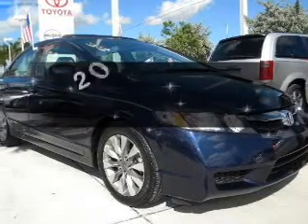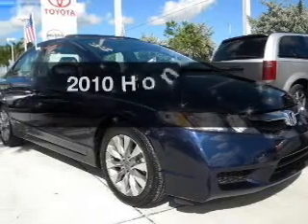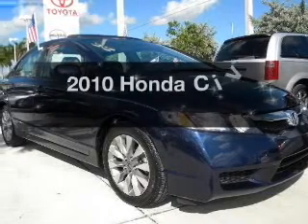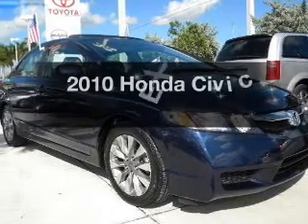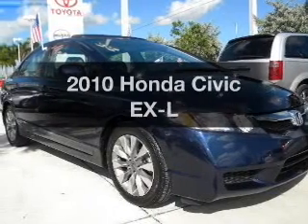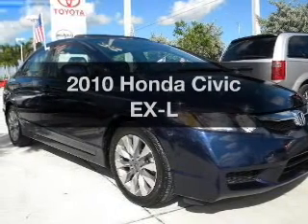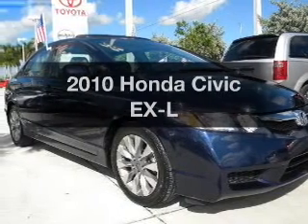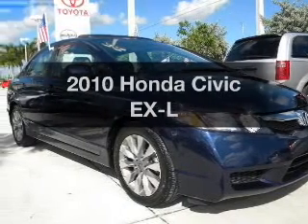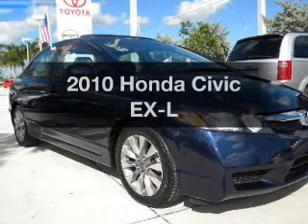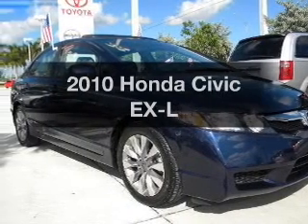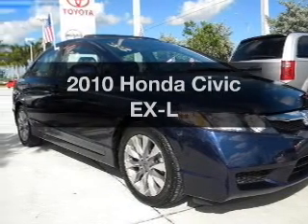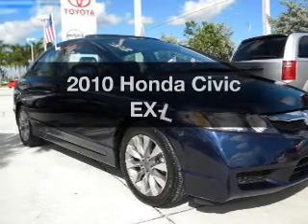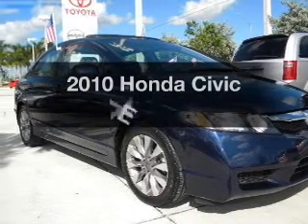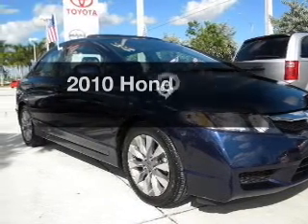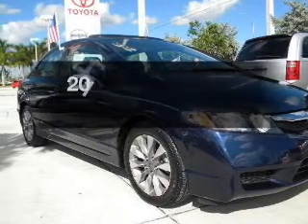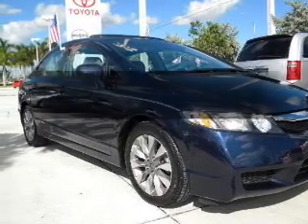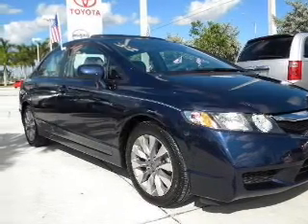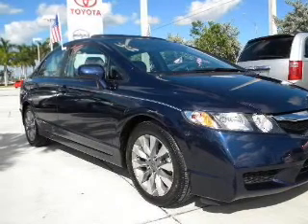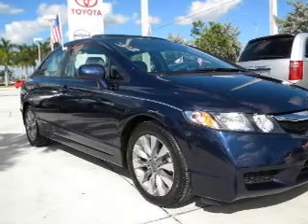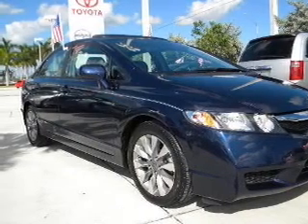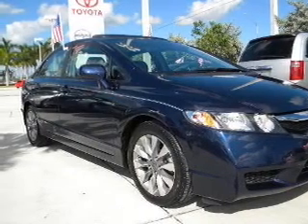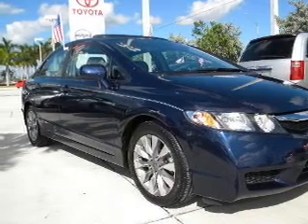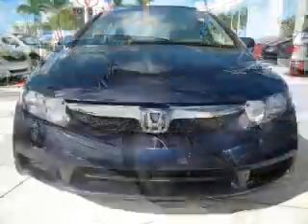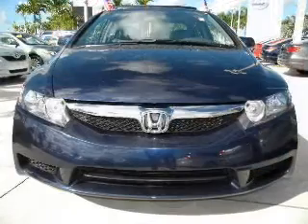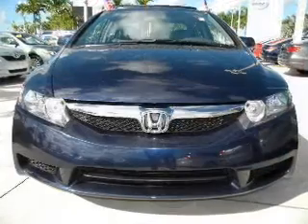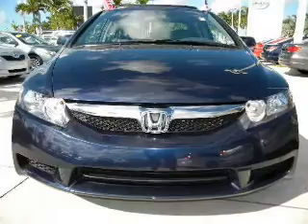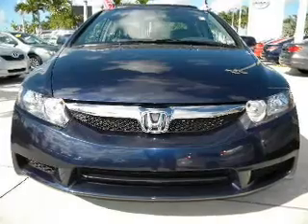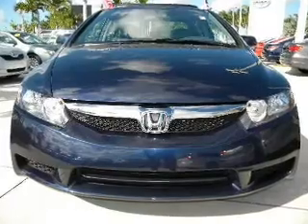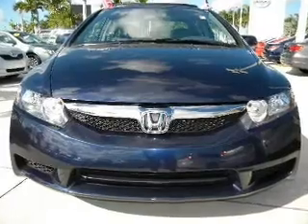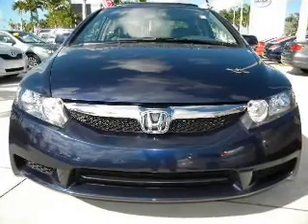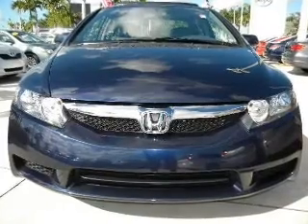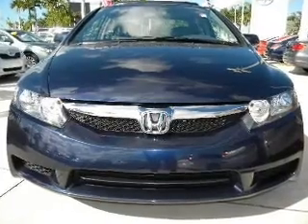Introducing the 2010 Honda Civic. Travel the roads in style and comfort in this great vehicle.